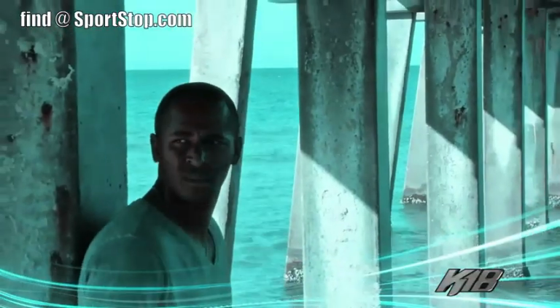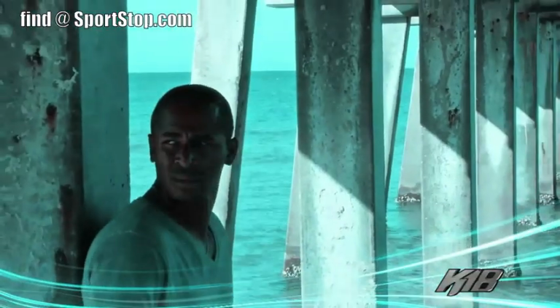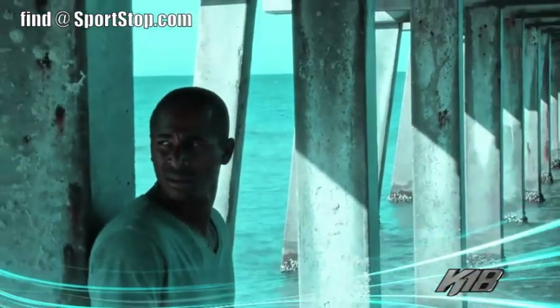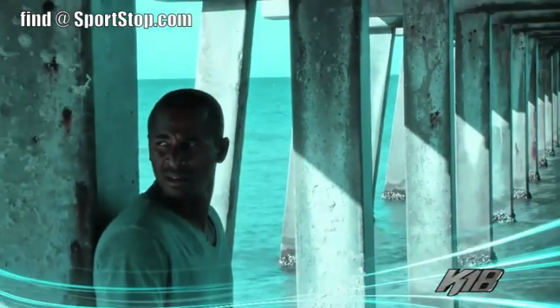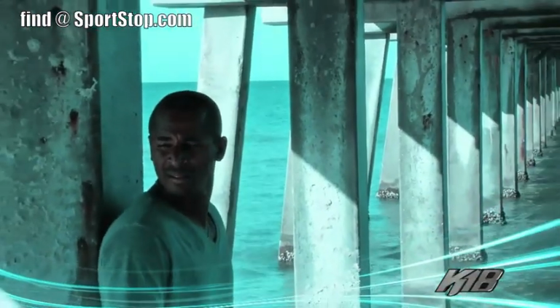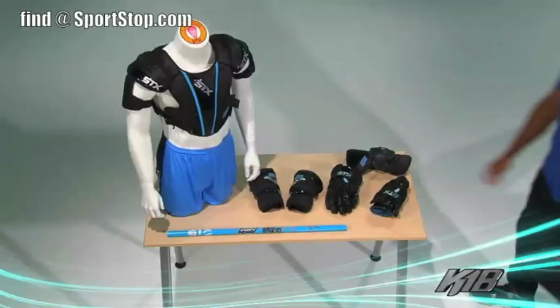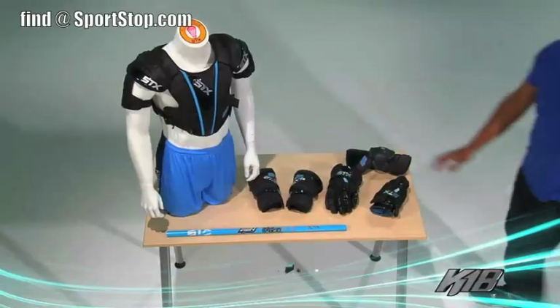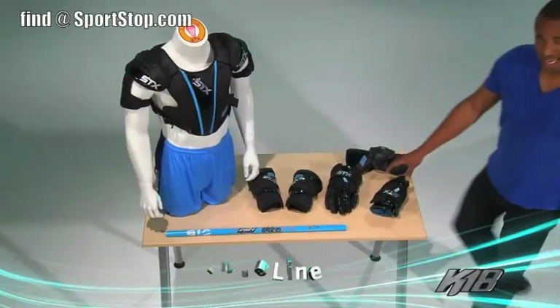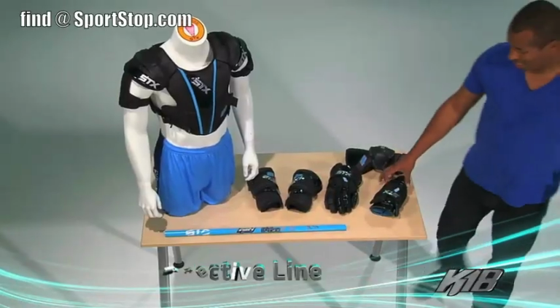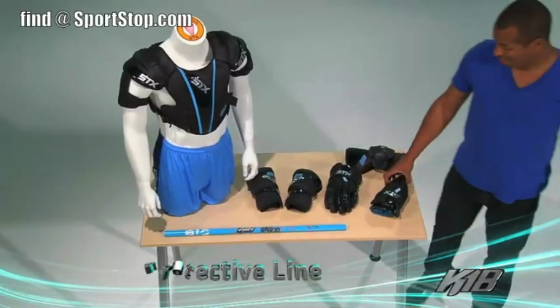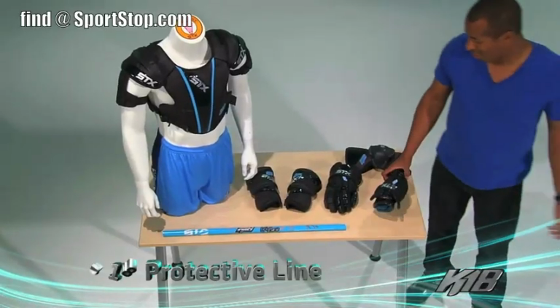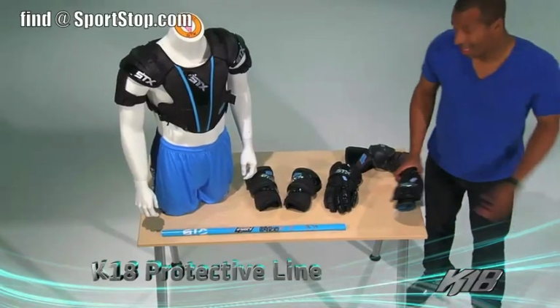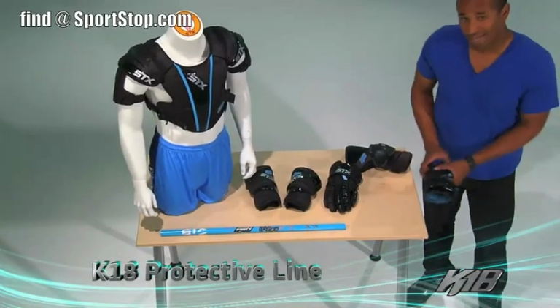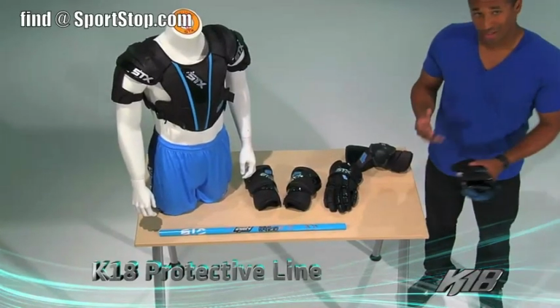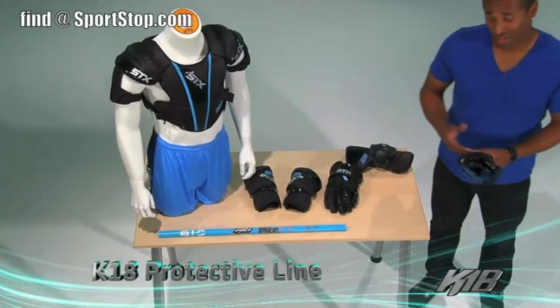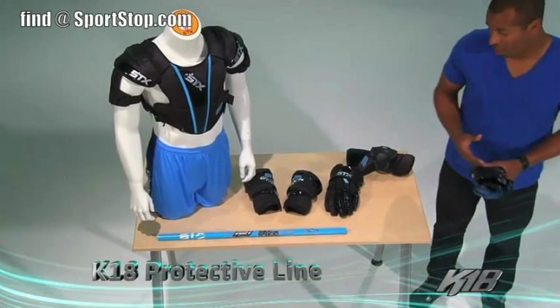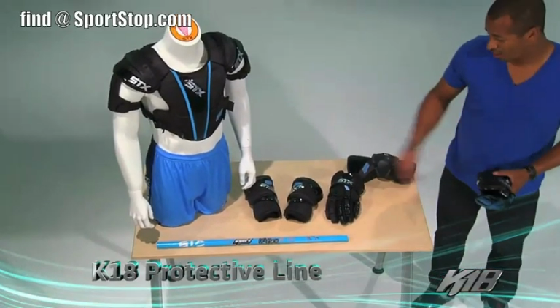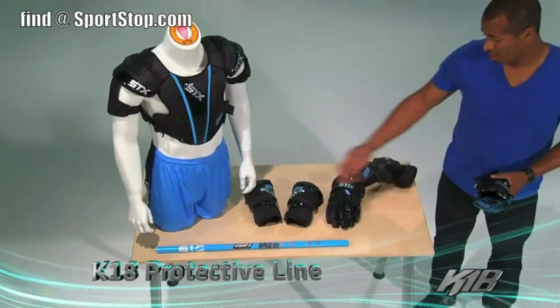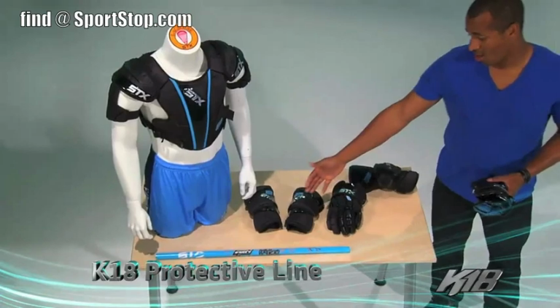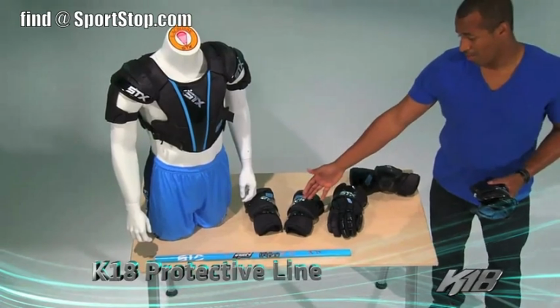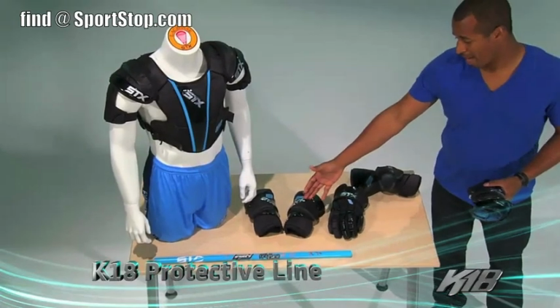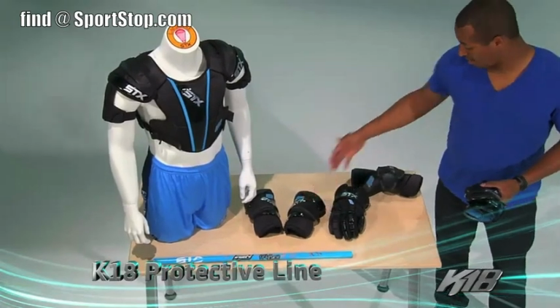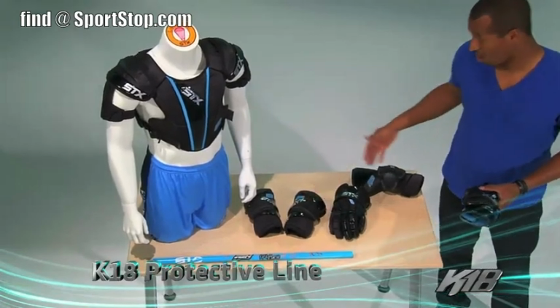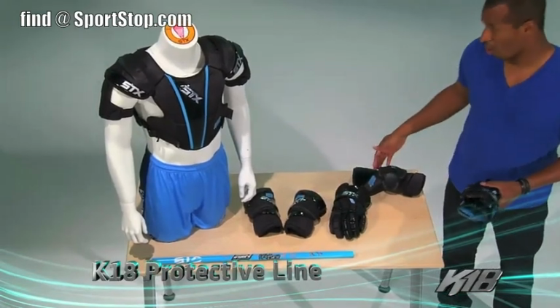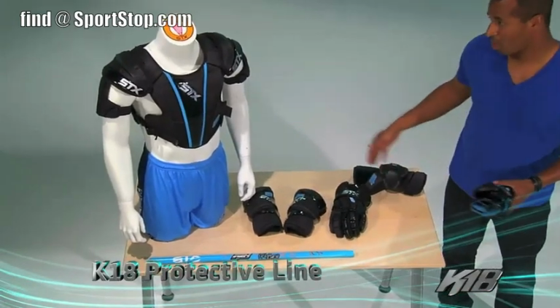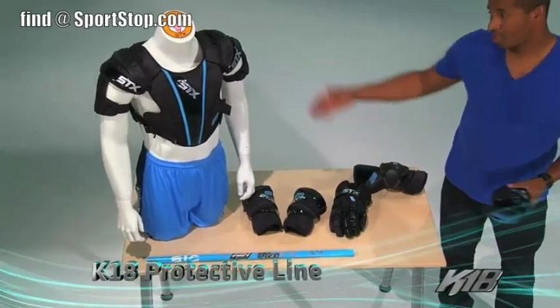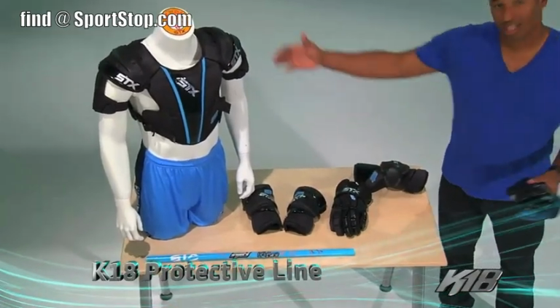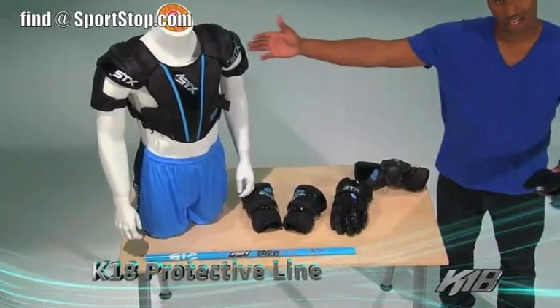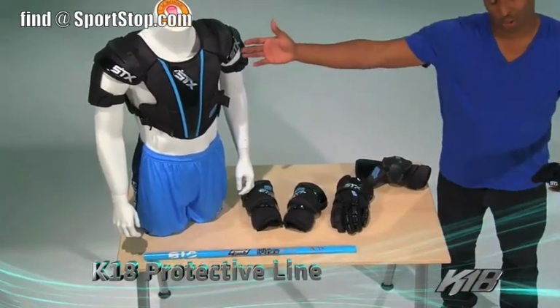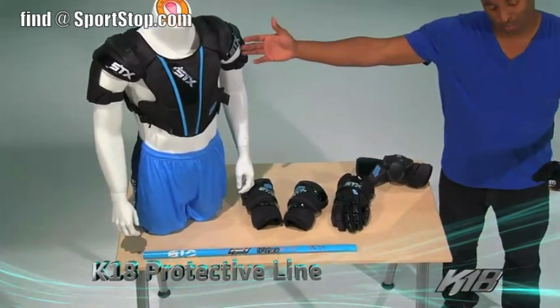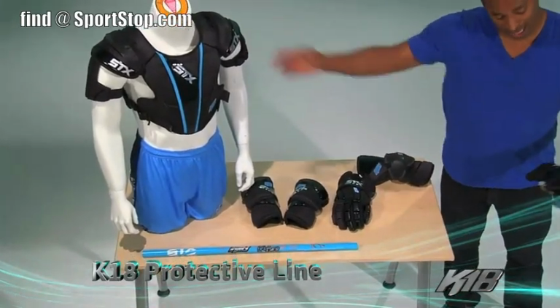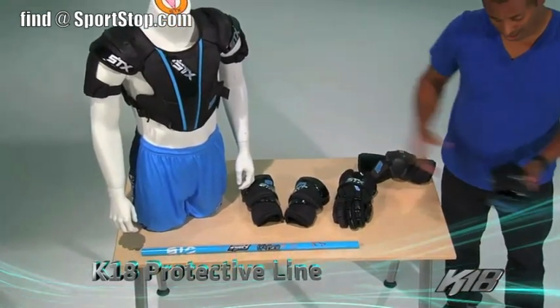Let's check out the equipment. The K18 equipment line features gloves, arm pads, arm guards, and shoulder pads.